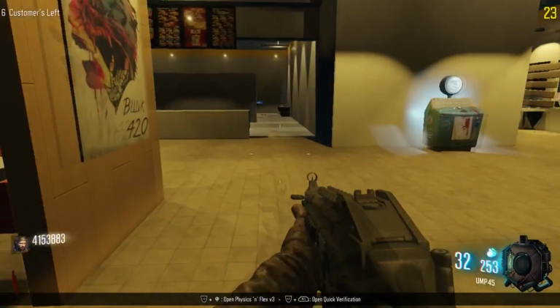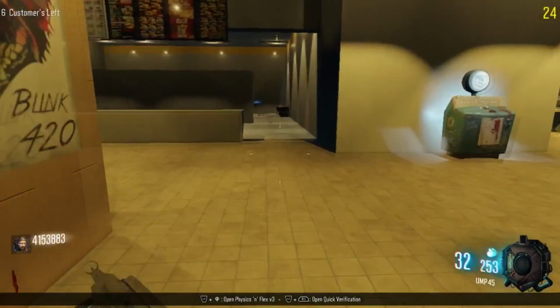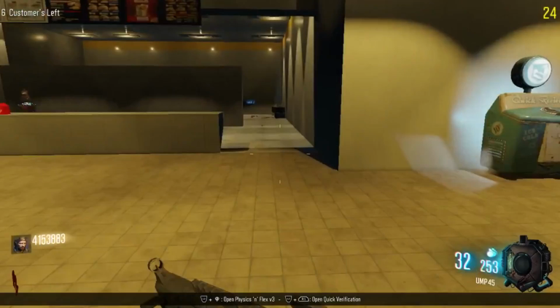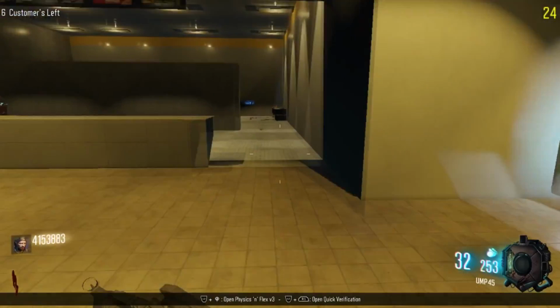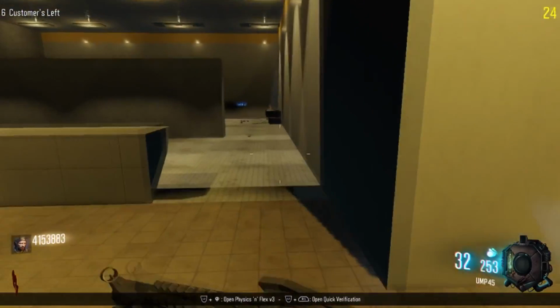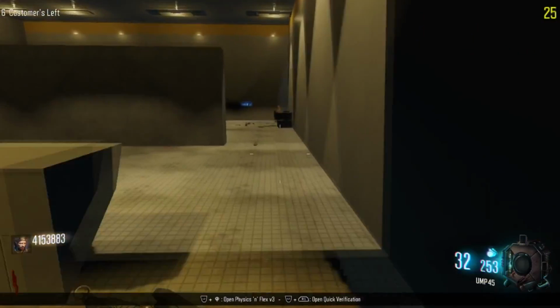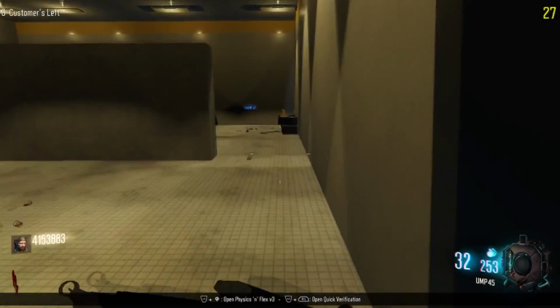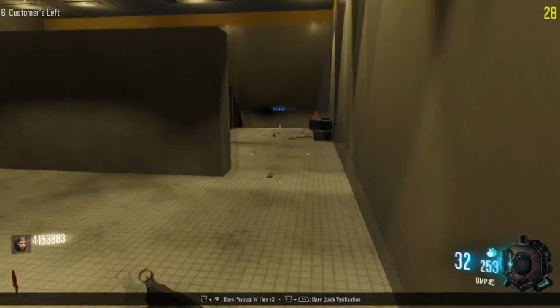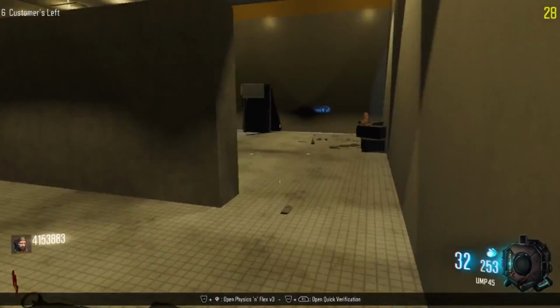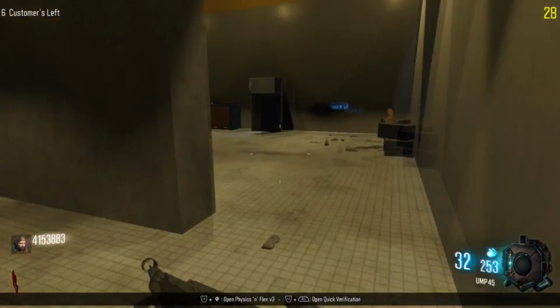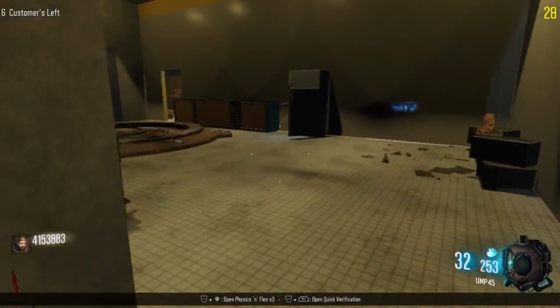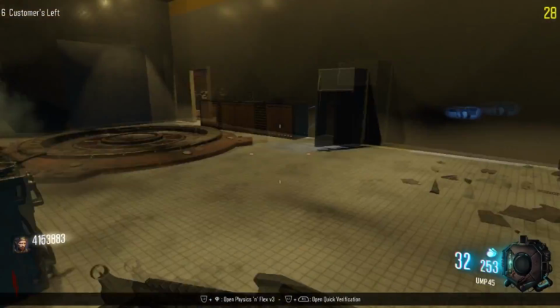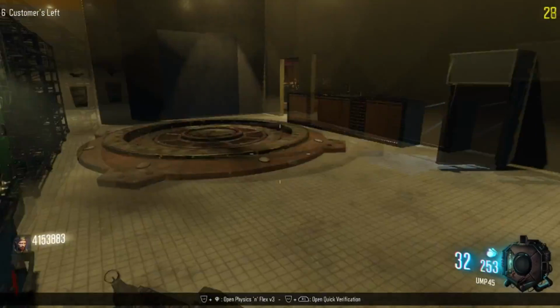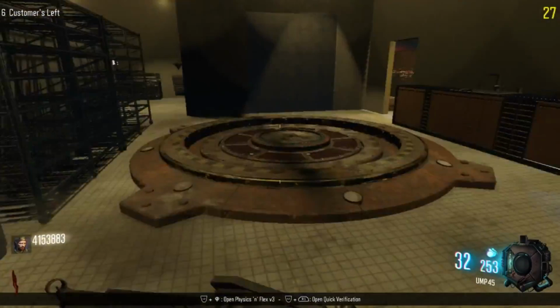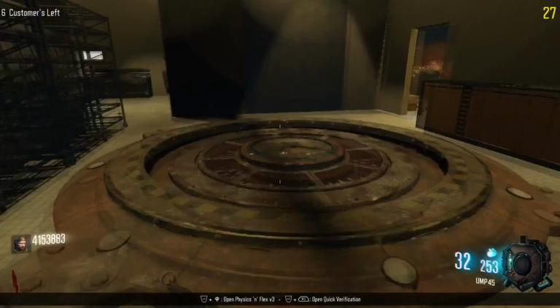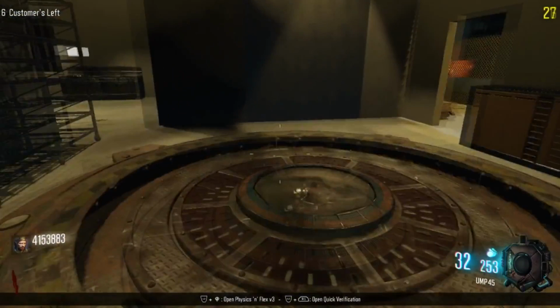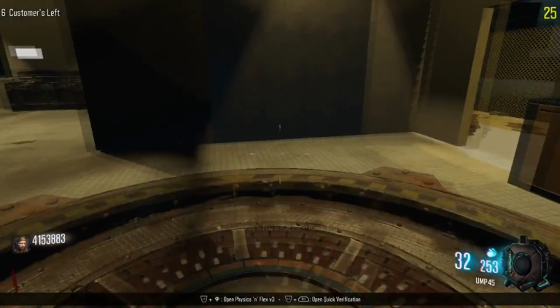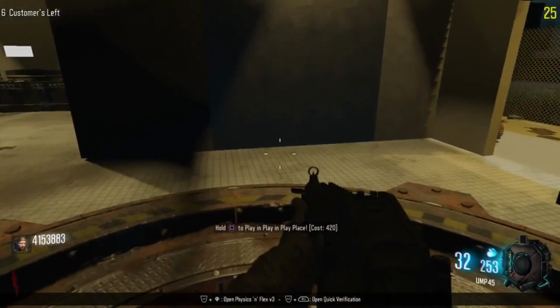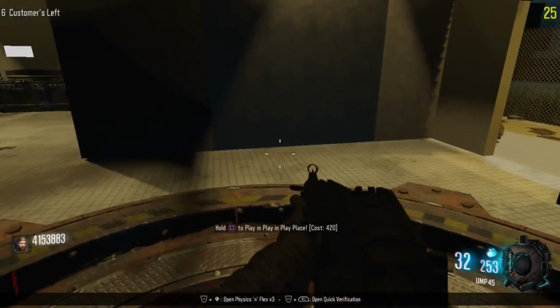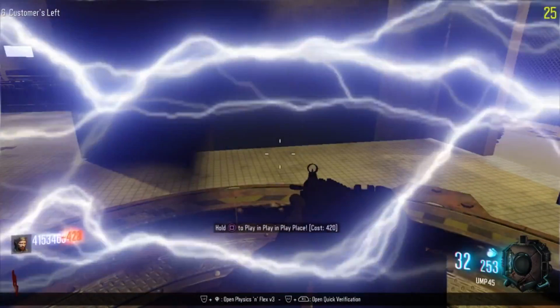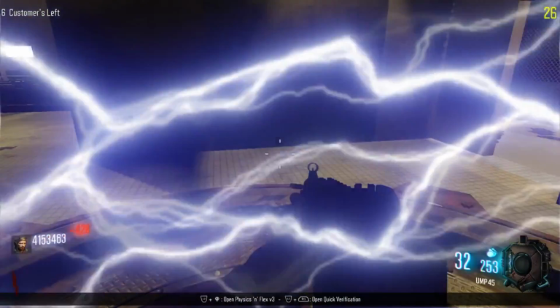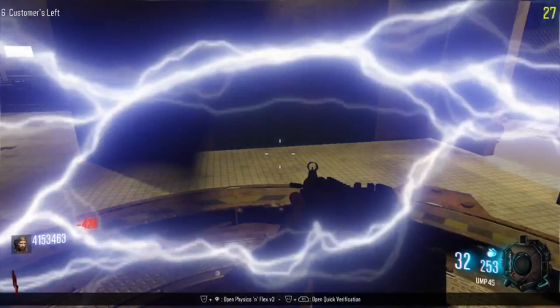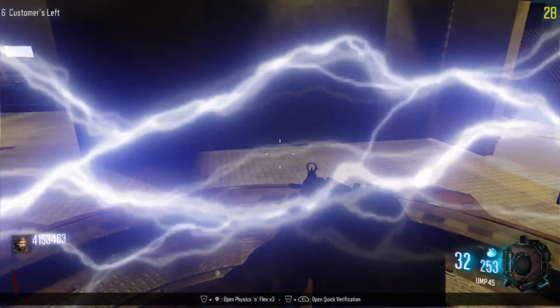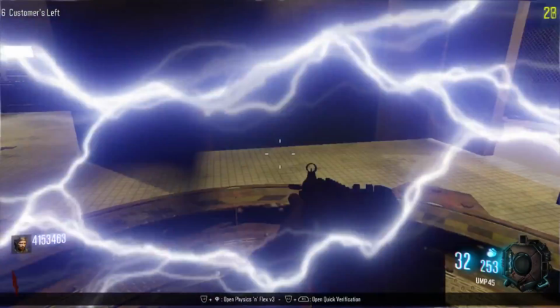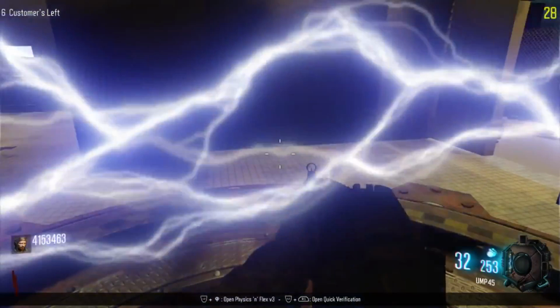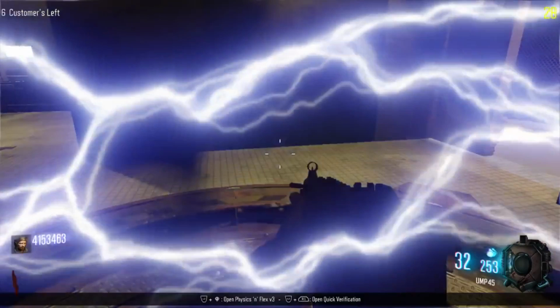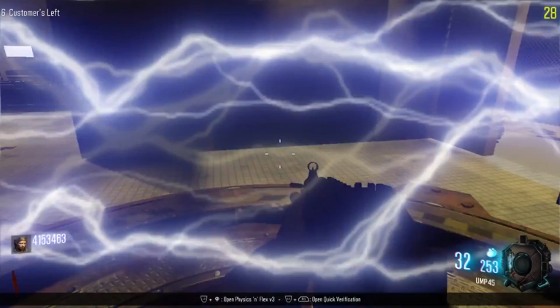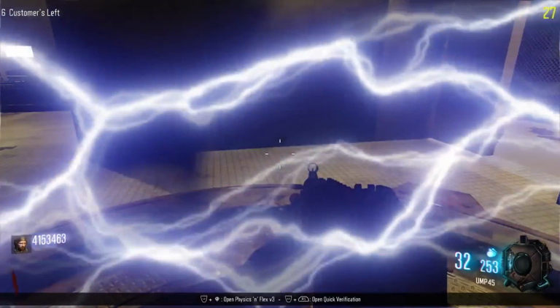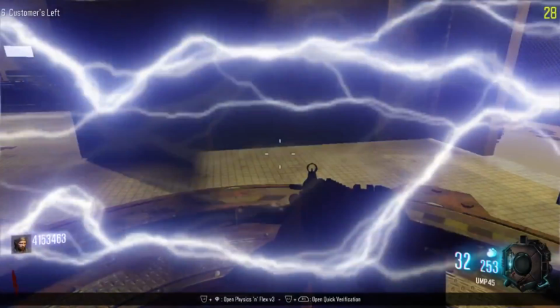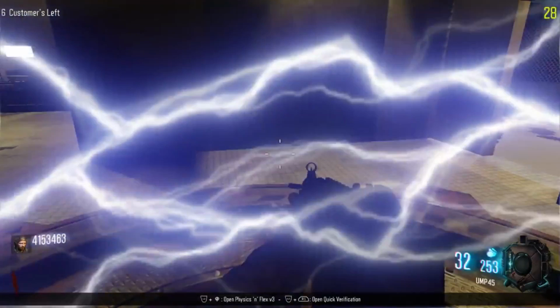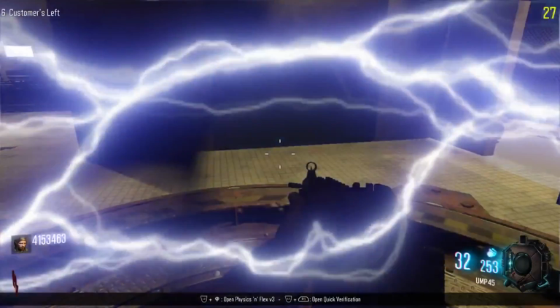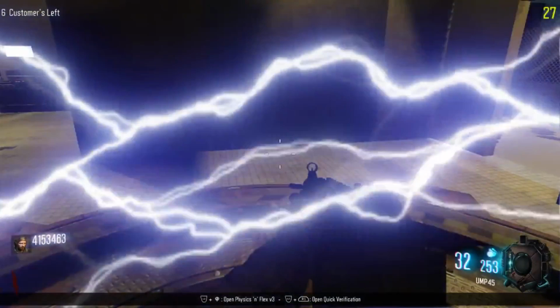Make your way back to the starting room and go into that teleporter for 420 points — it'll bring you to the playhouse.